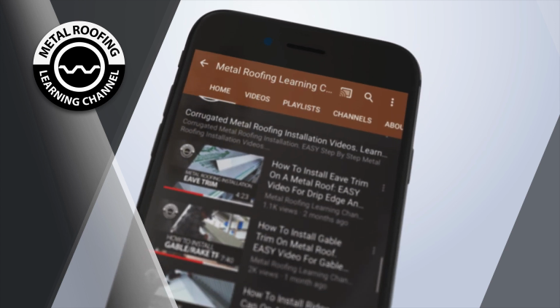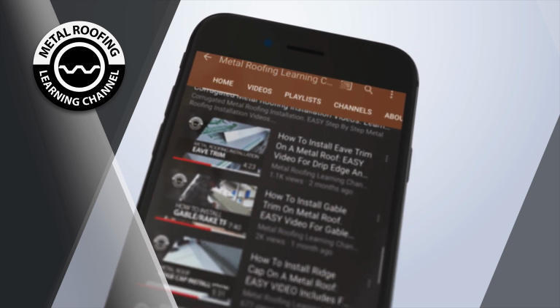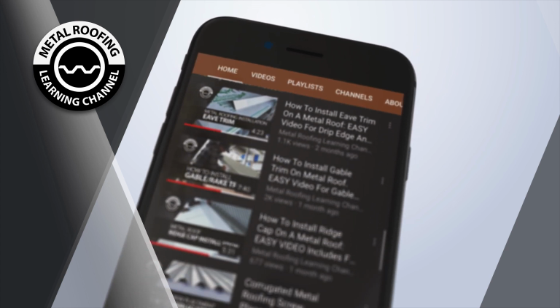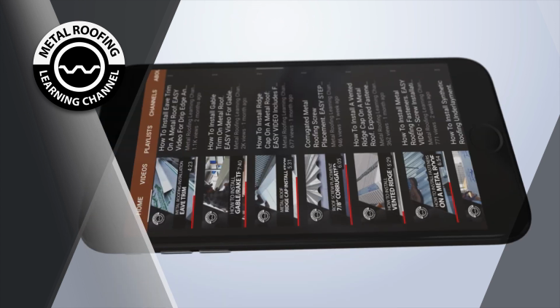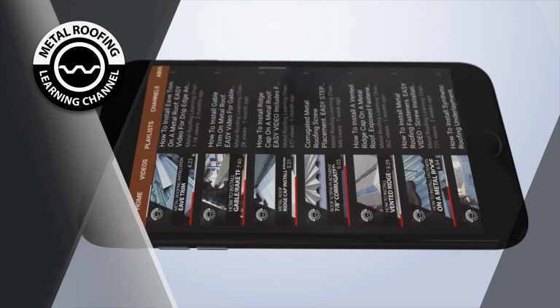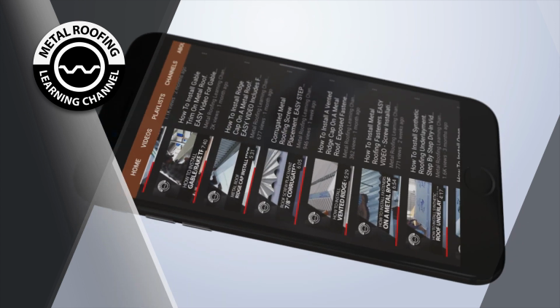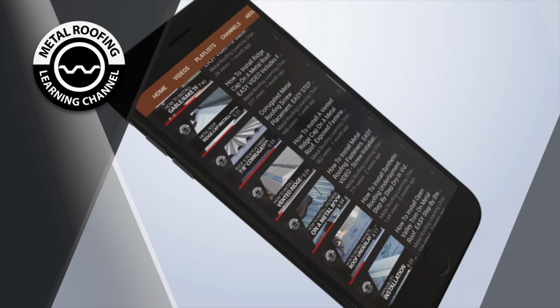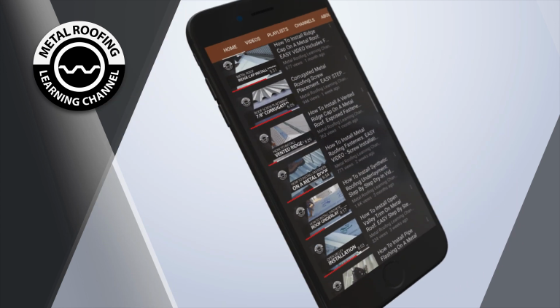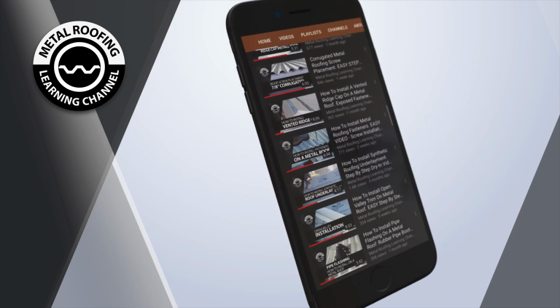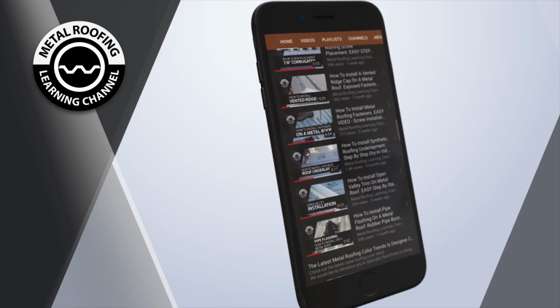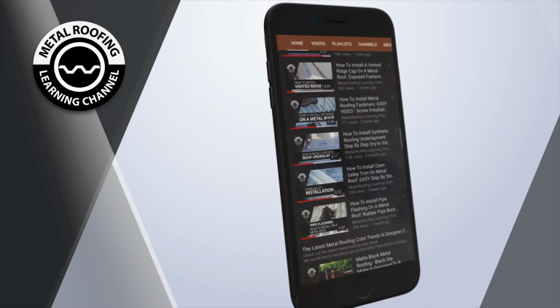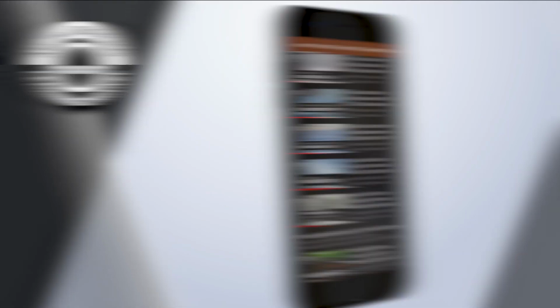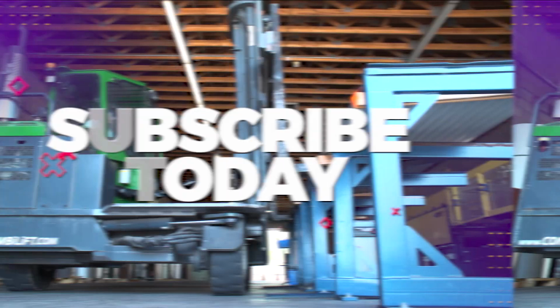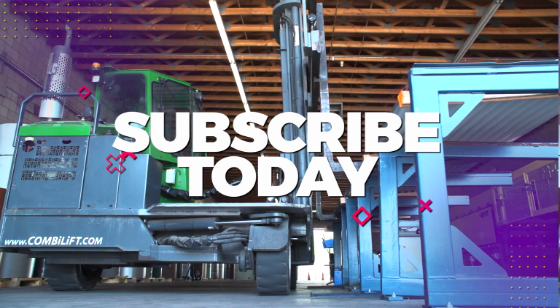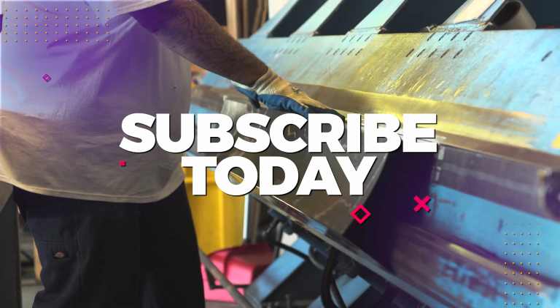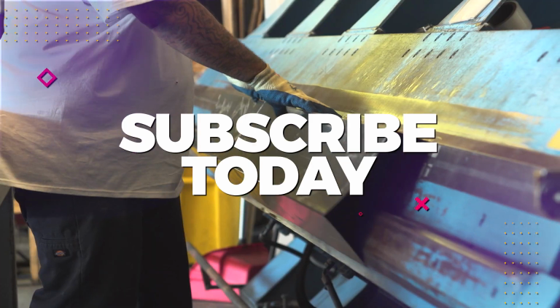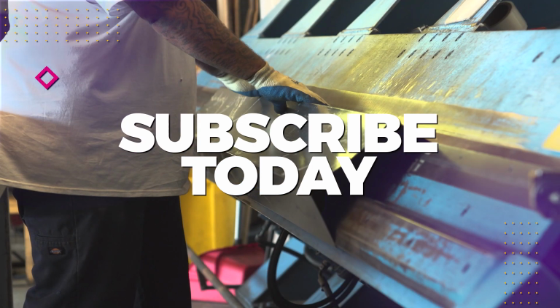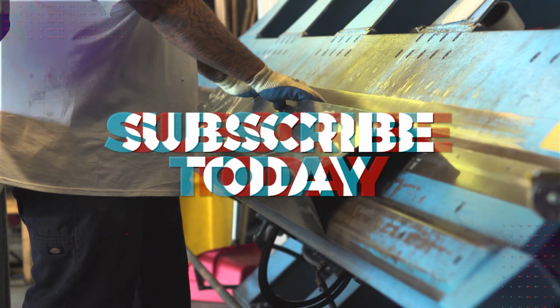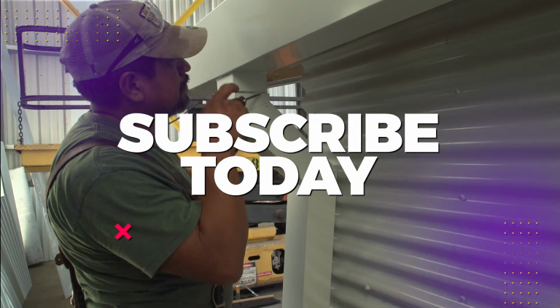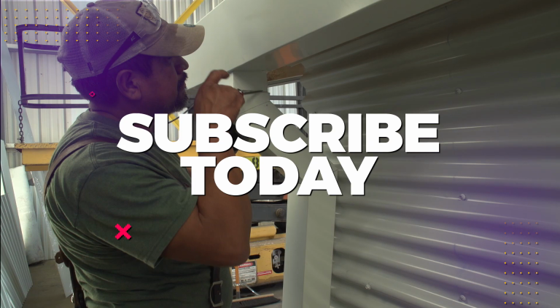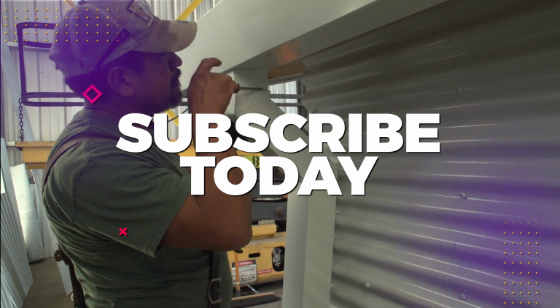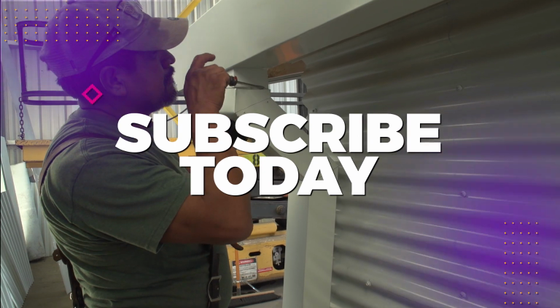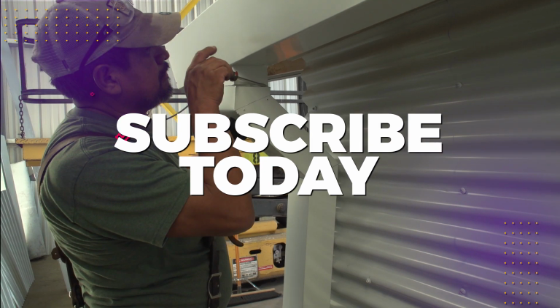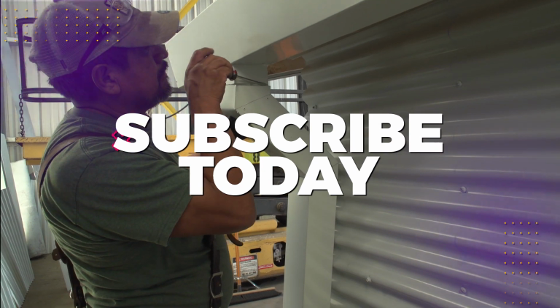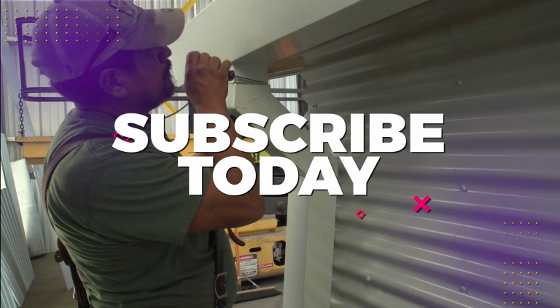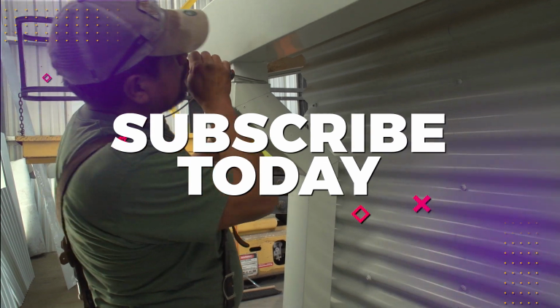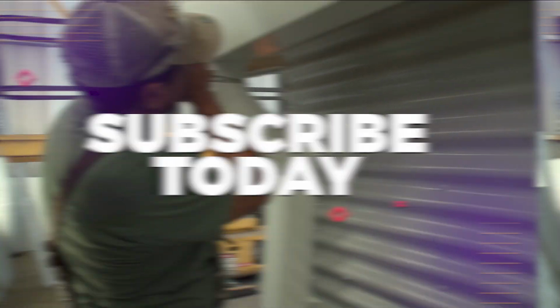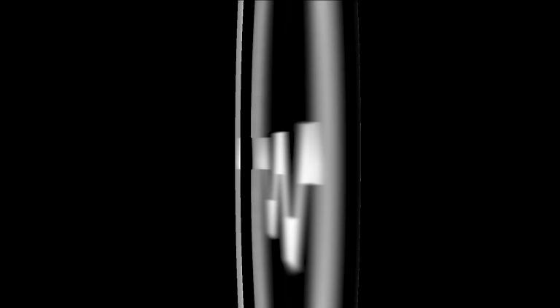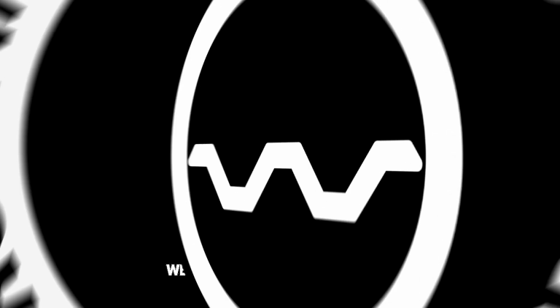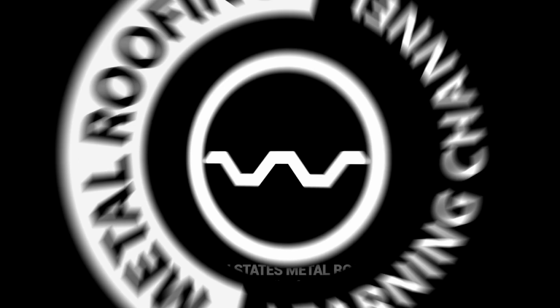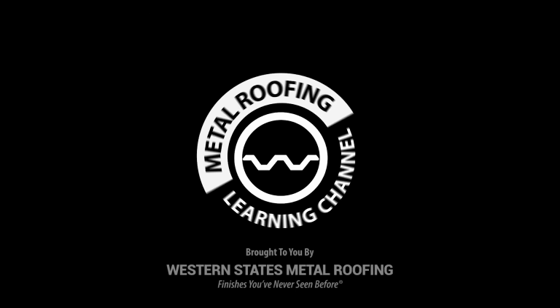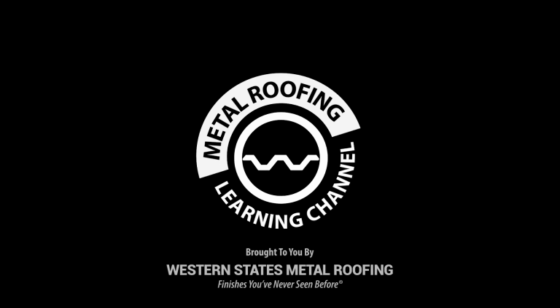Hit subscribe so you don't miss out on any future content.